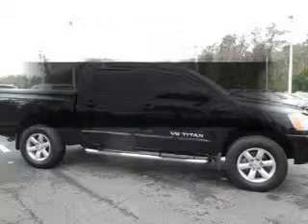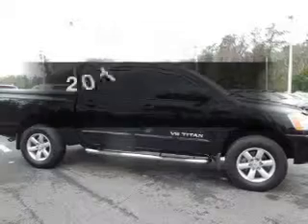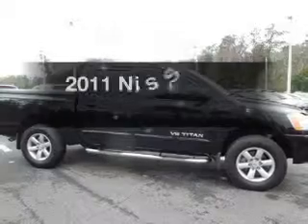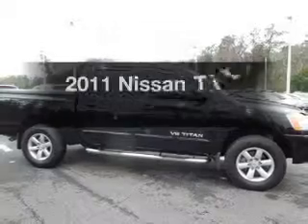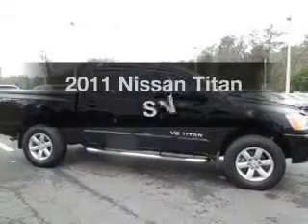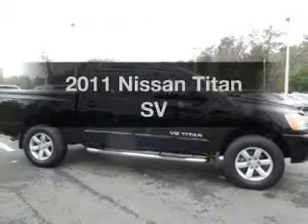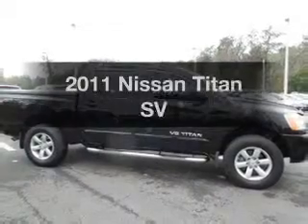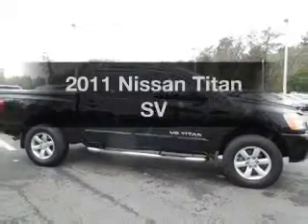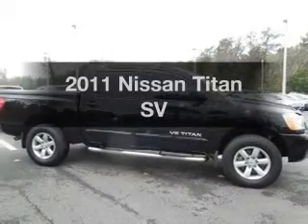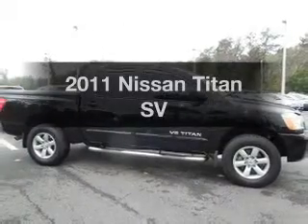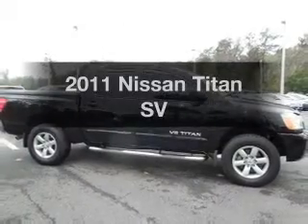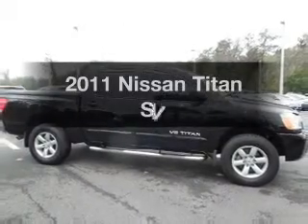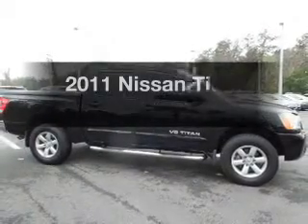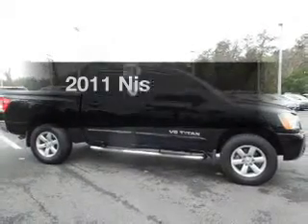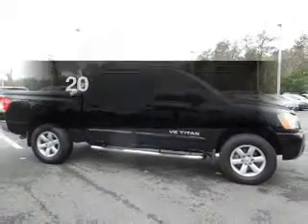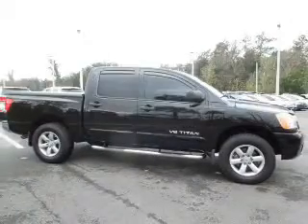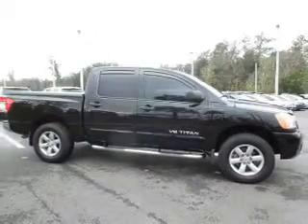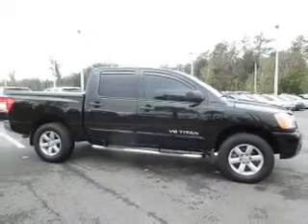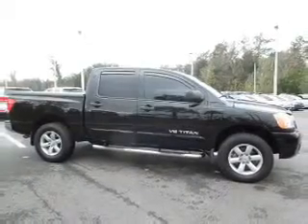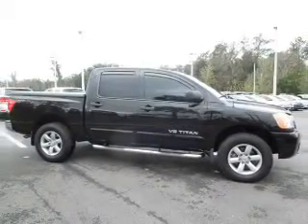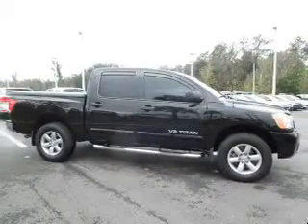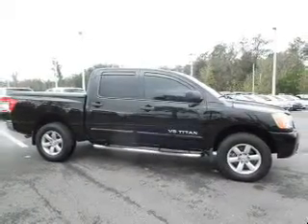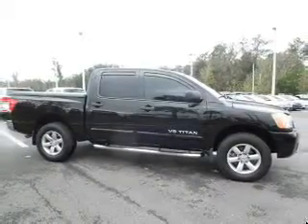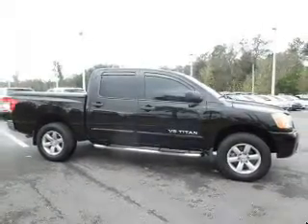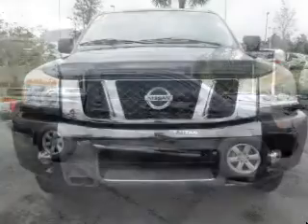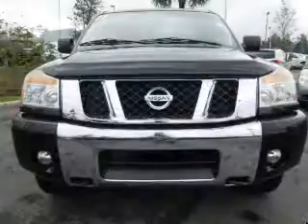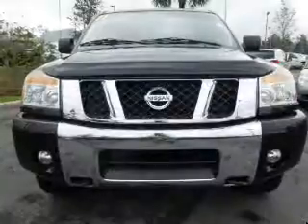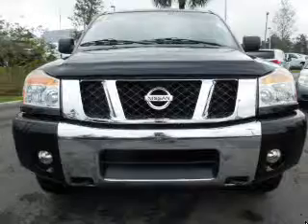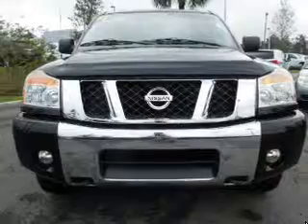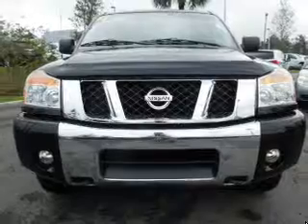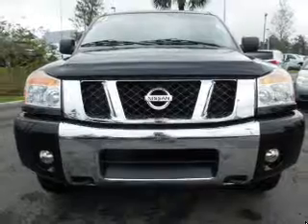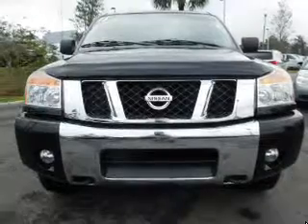Introducing the 2011 Nissan Titan. If you're looking for an automobile with great attributes, look no further.